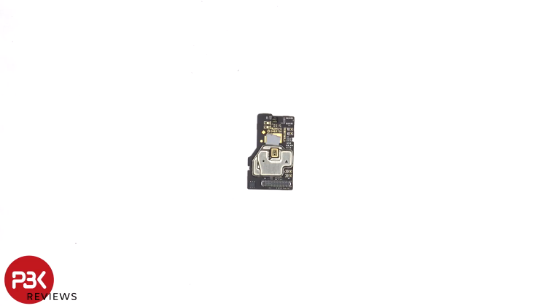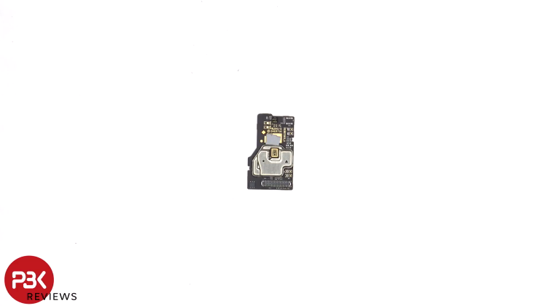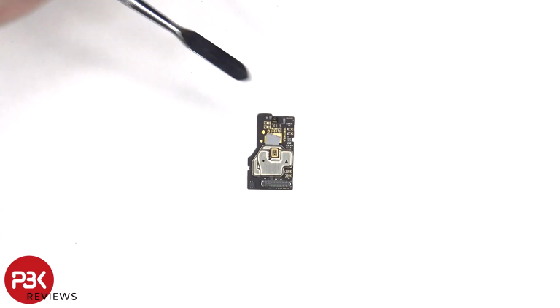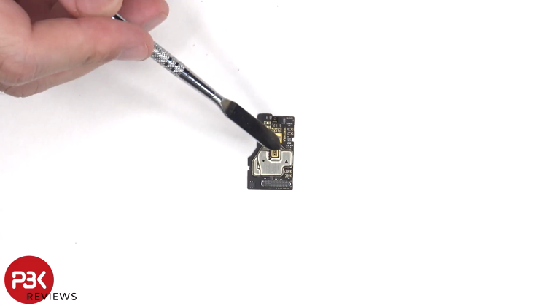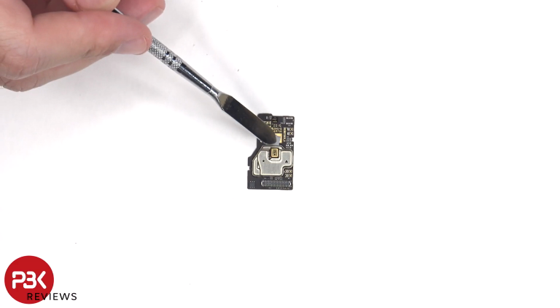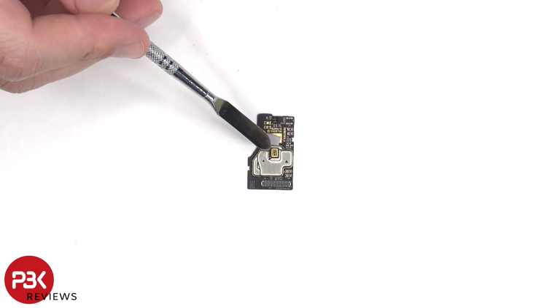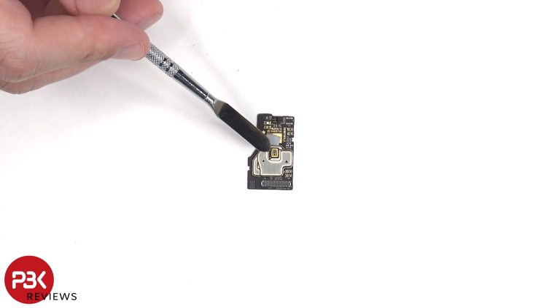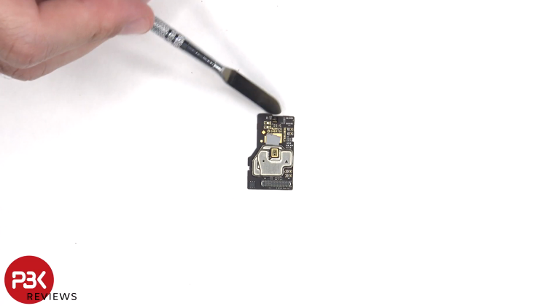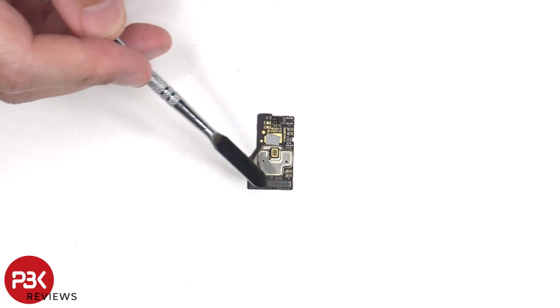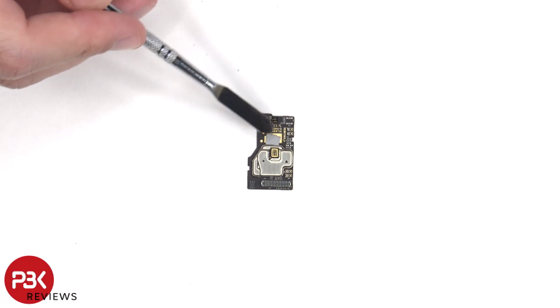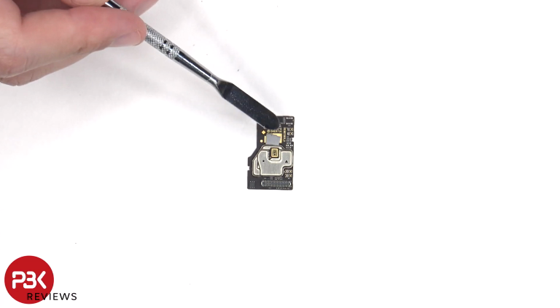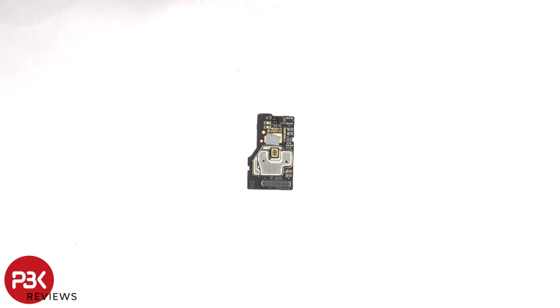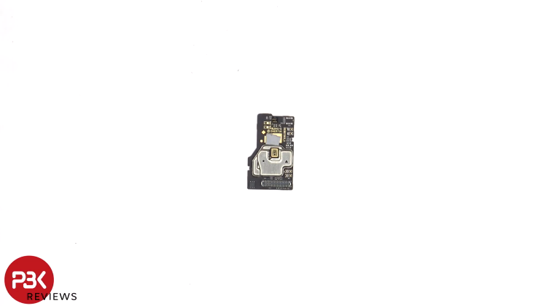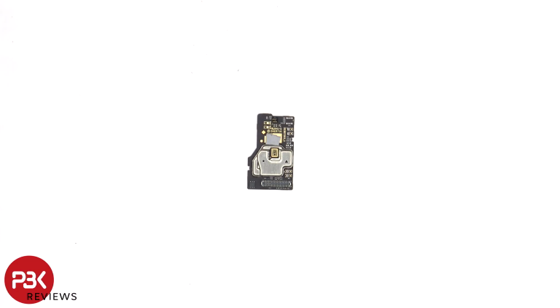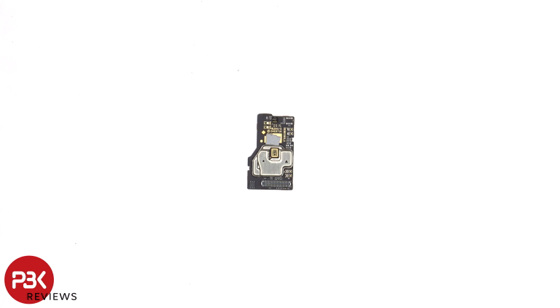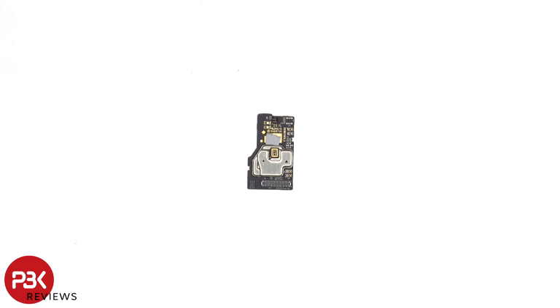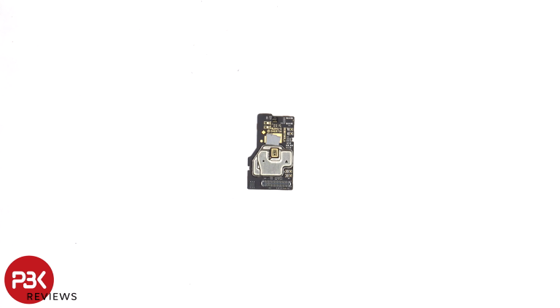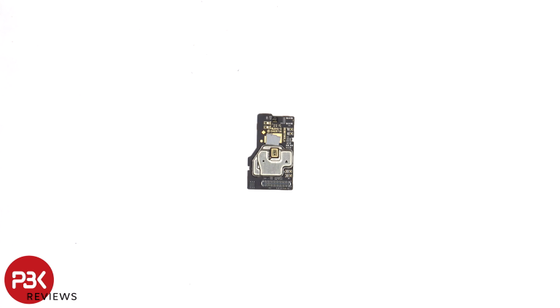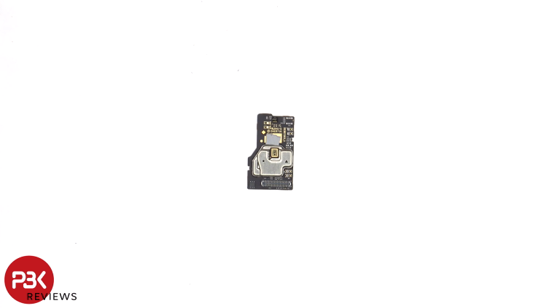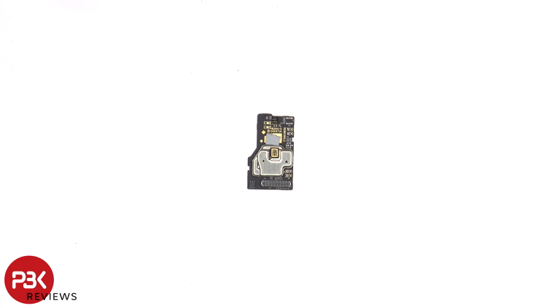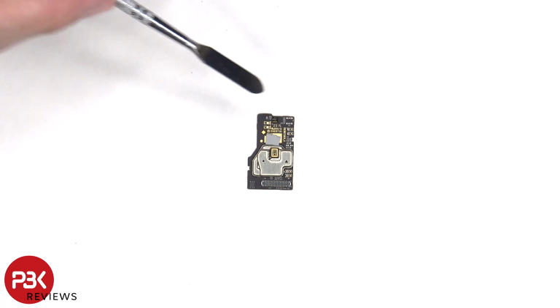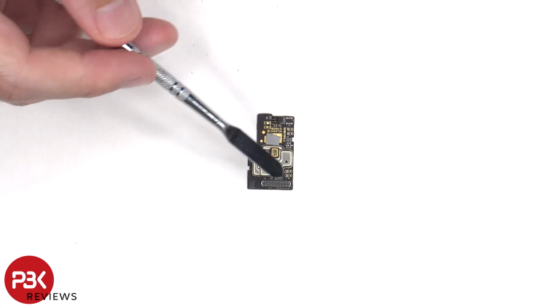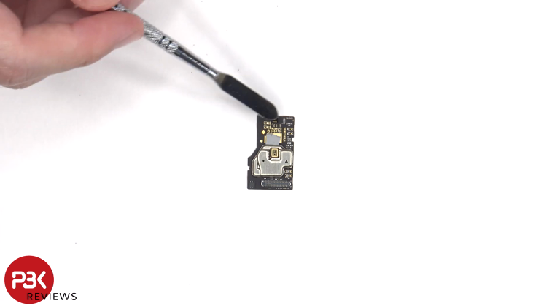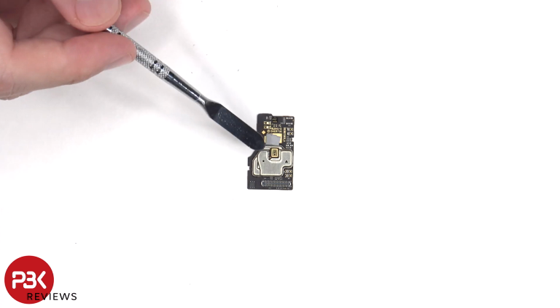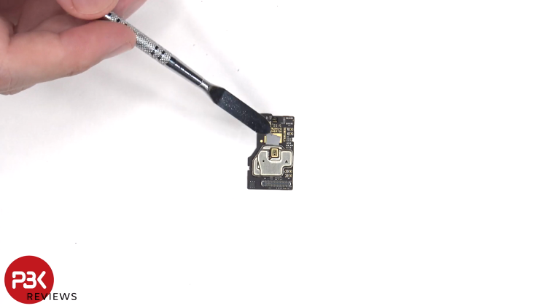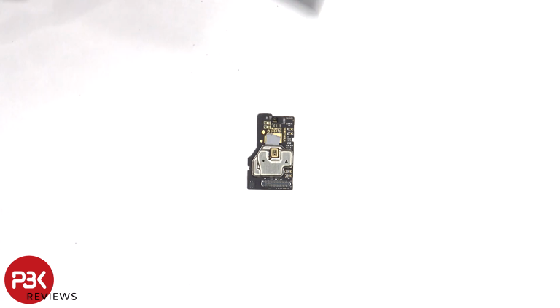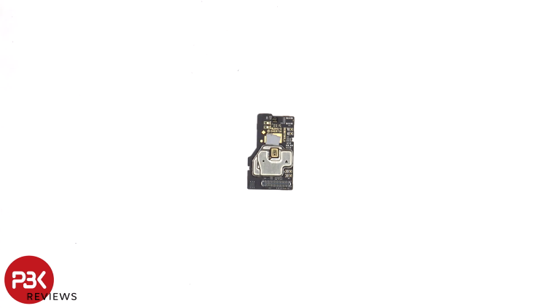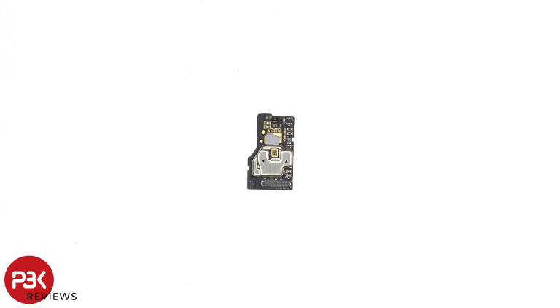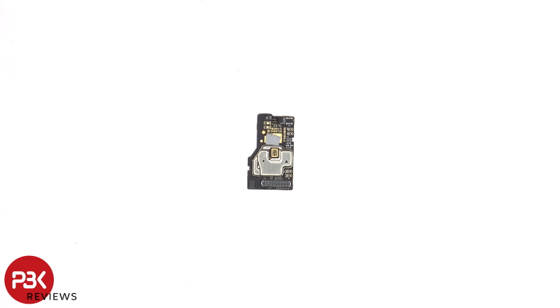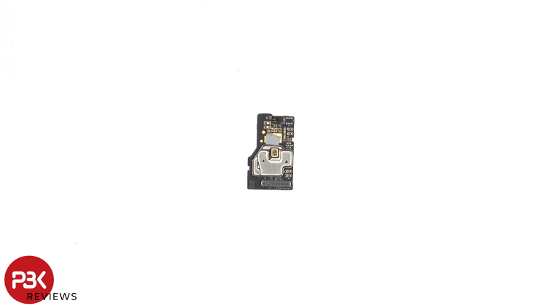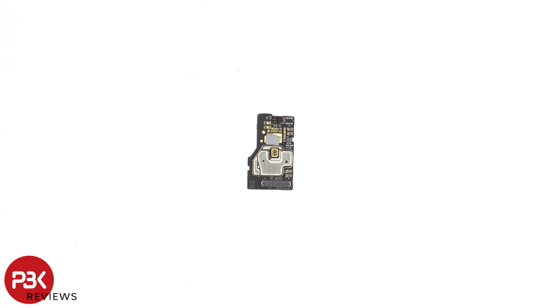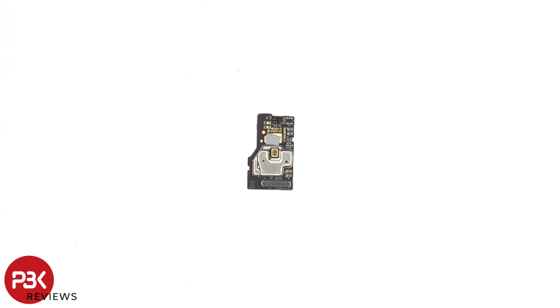There's a secondary microphone on the small board, and this board also controls the LED flash on the back.